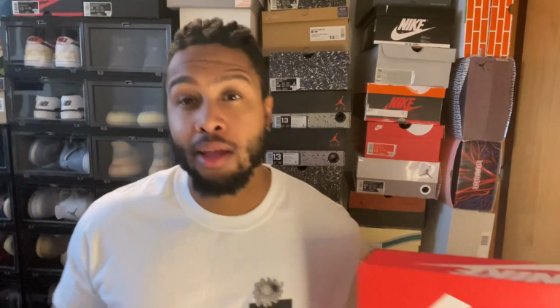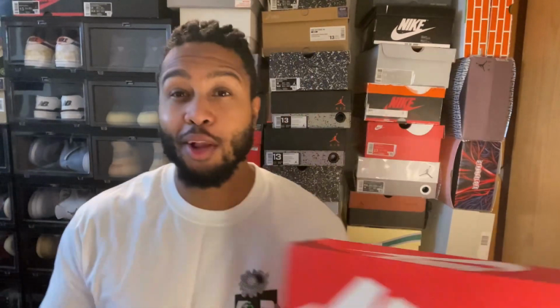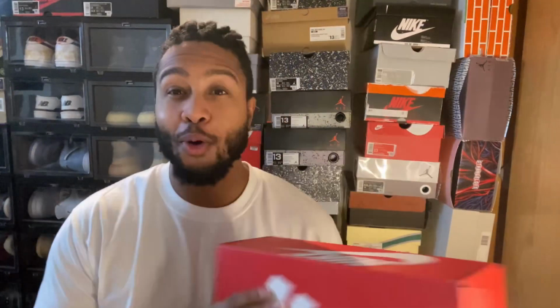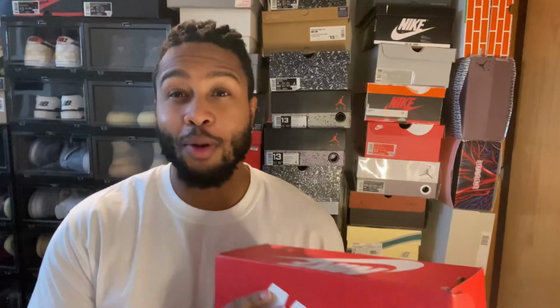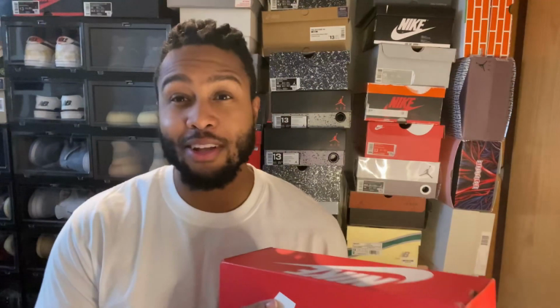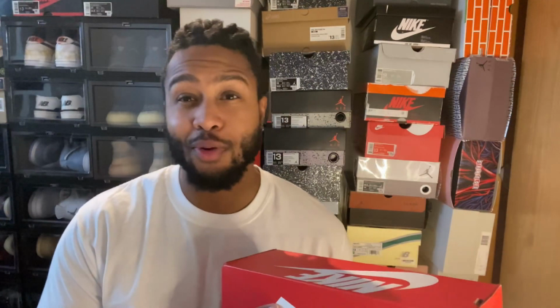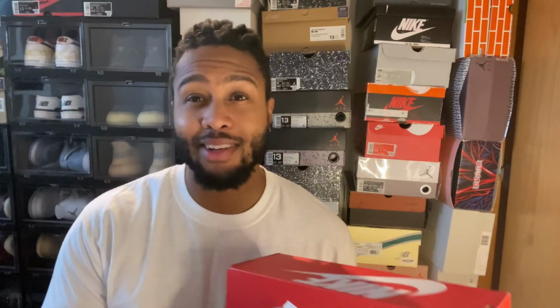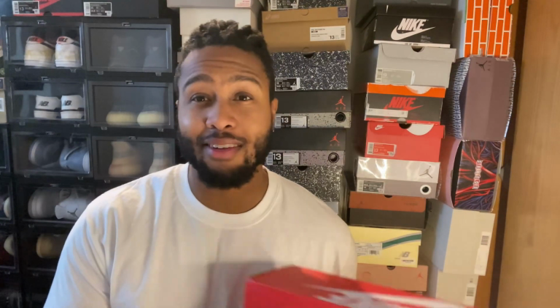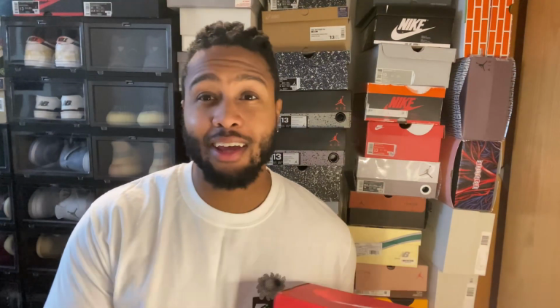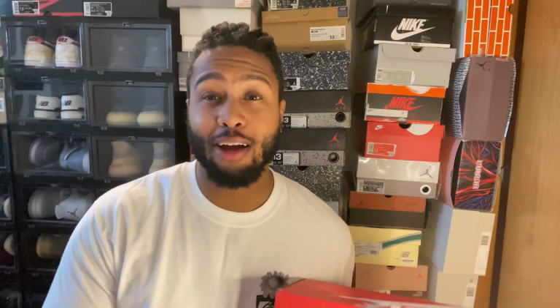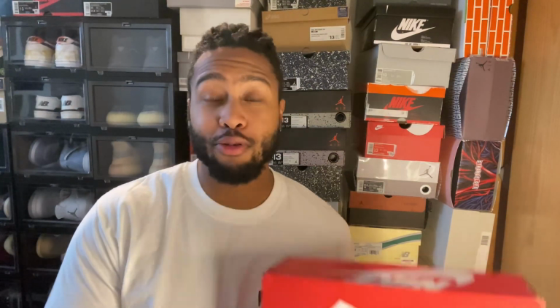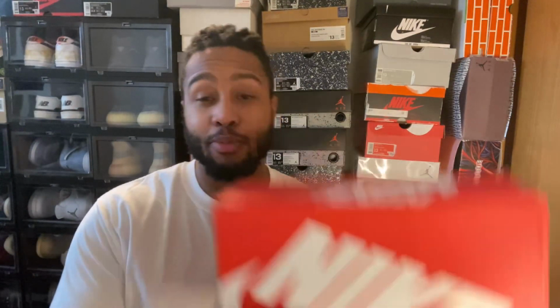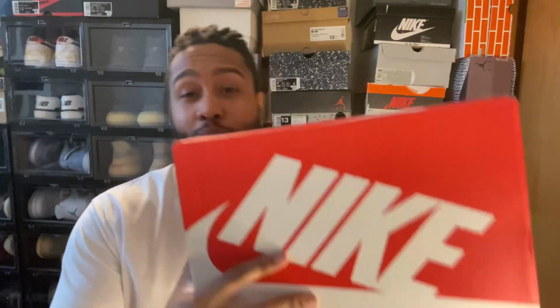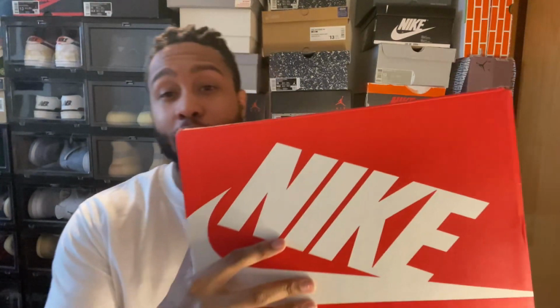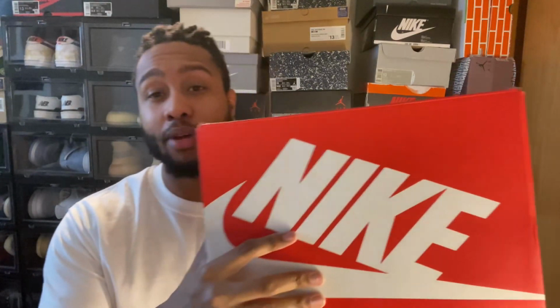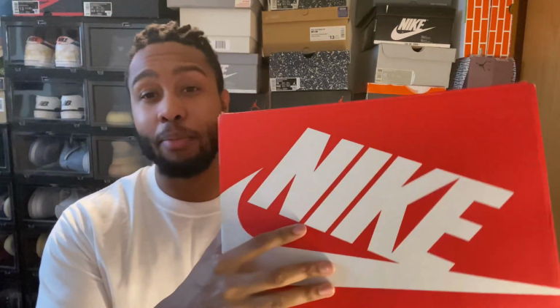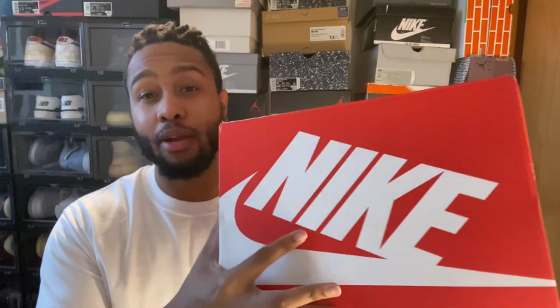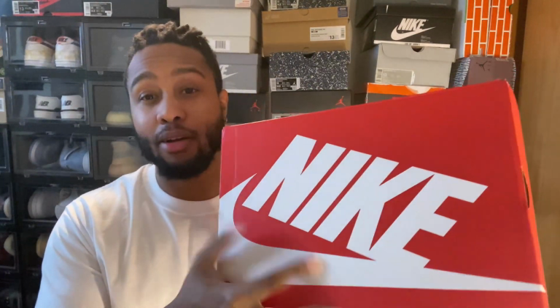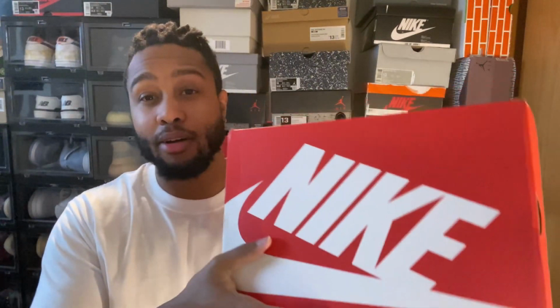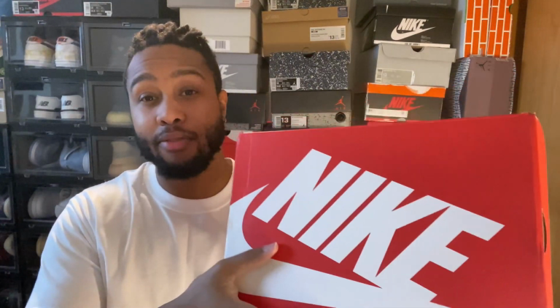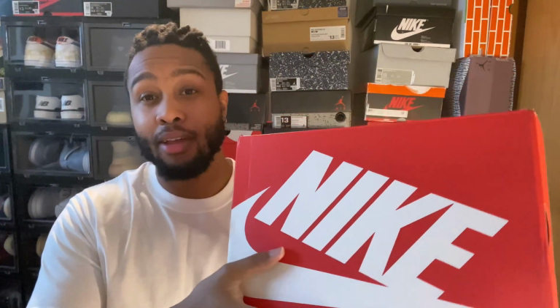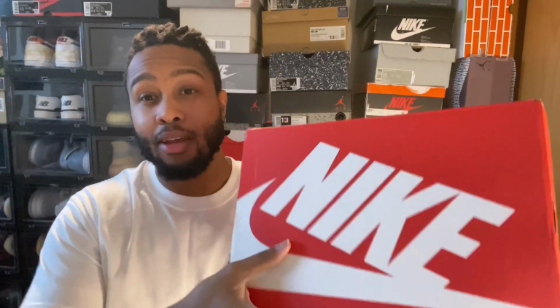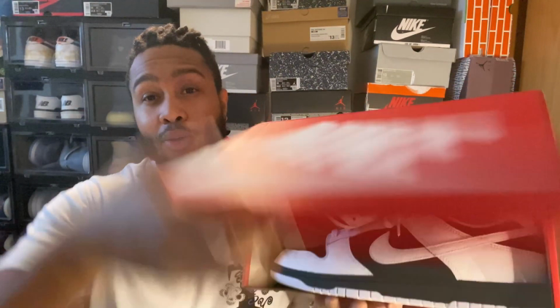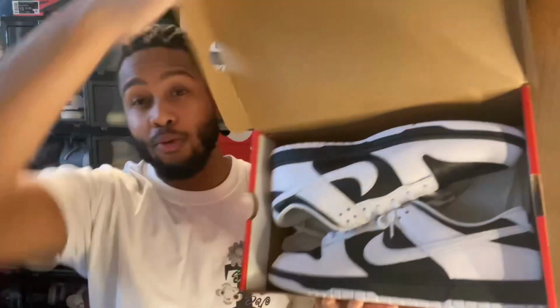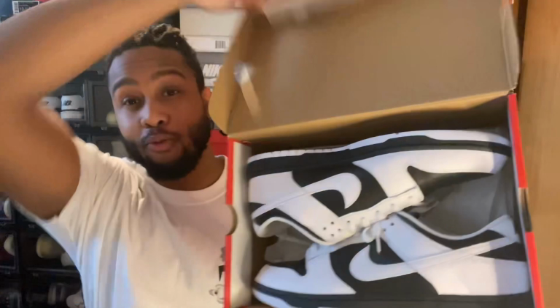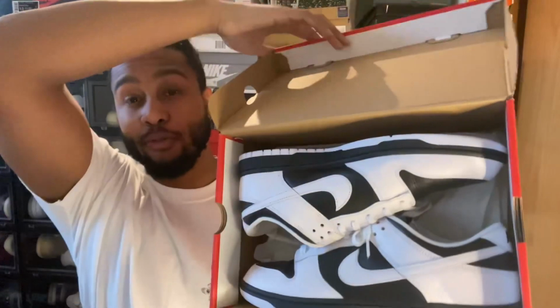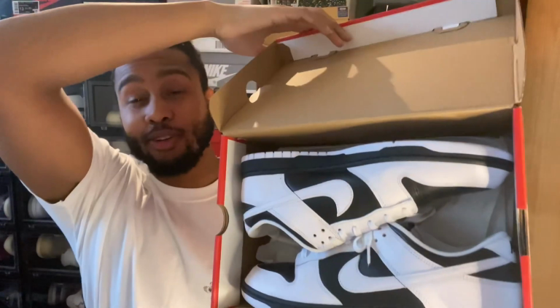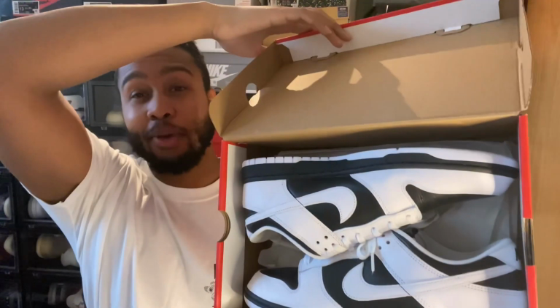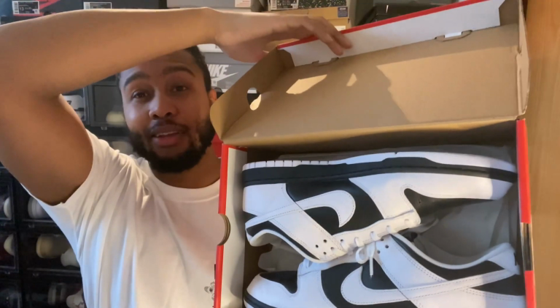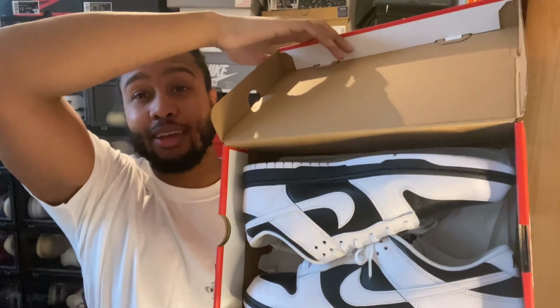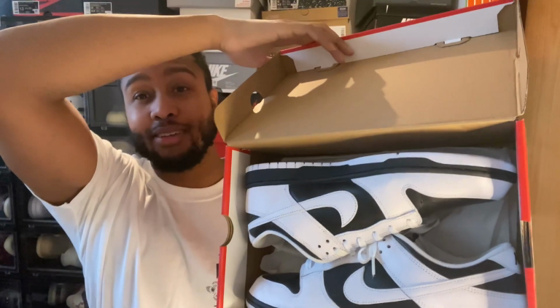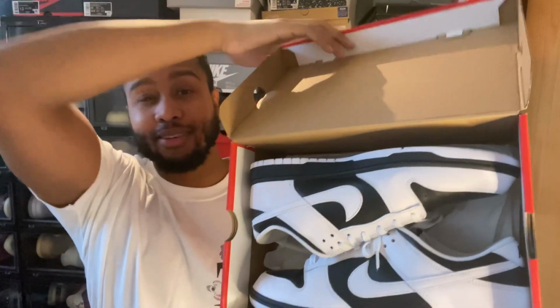Hello, welcome back to Quirin Style. Today I will be reviewing a pair of reverse panda Nike Dunks.